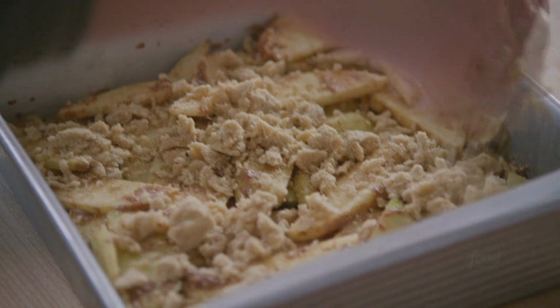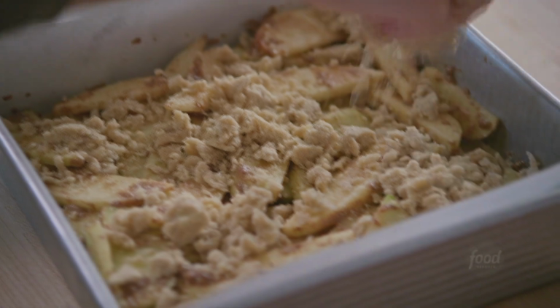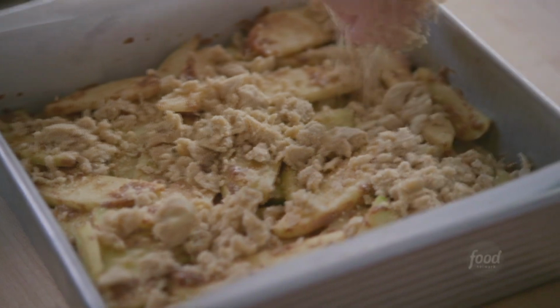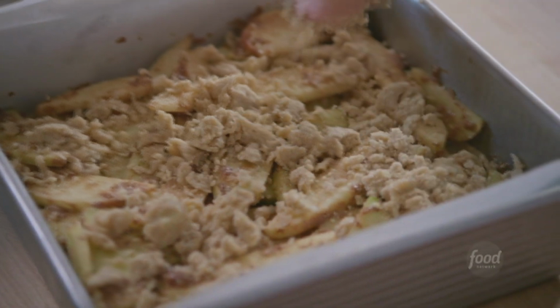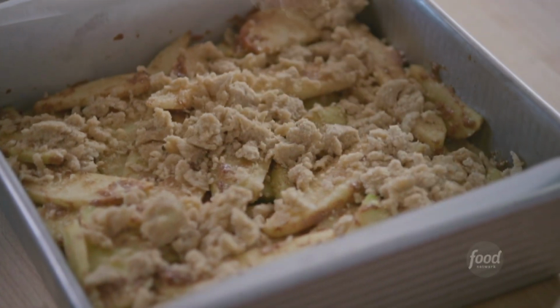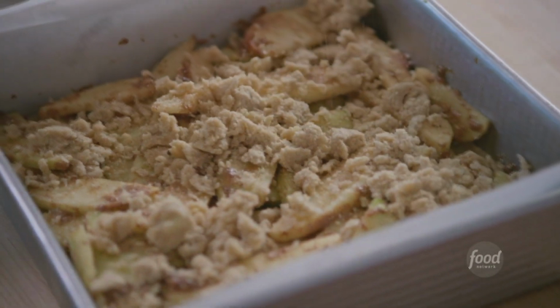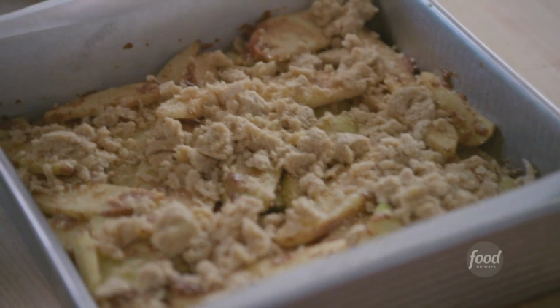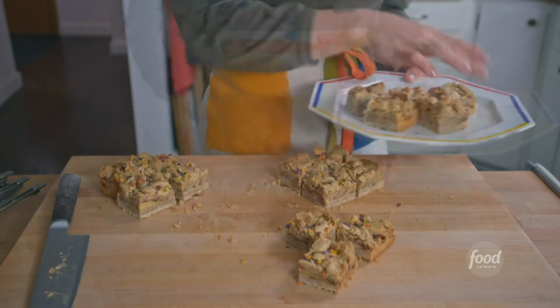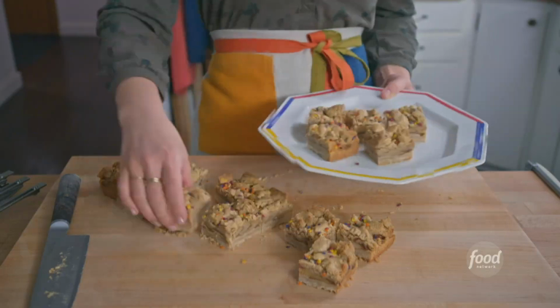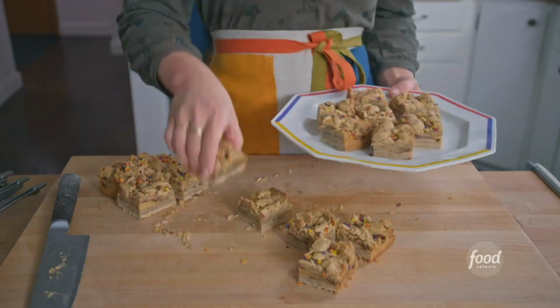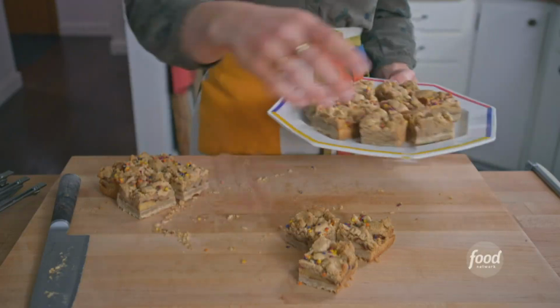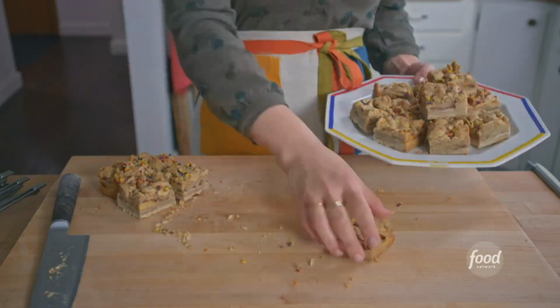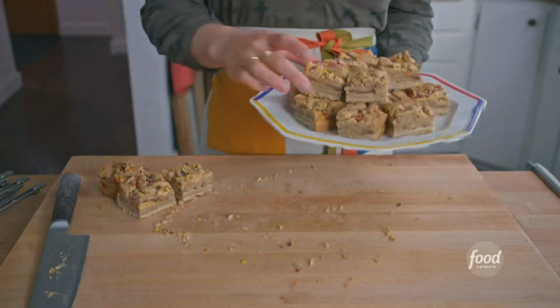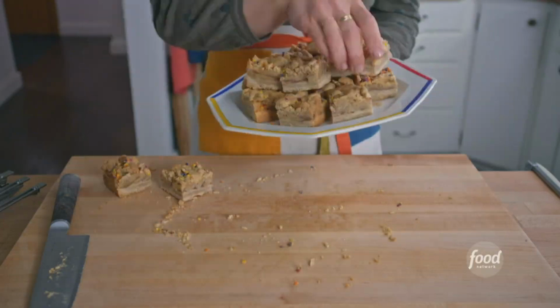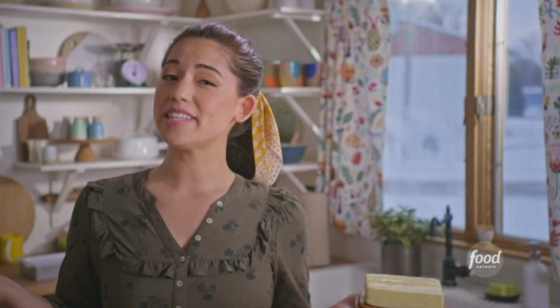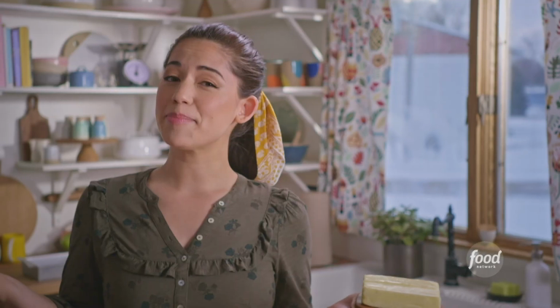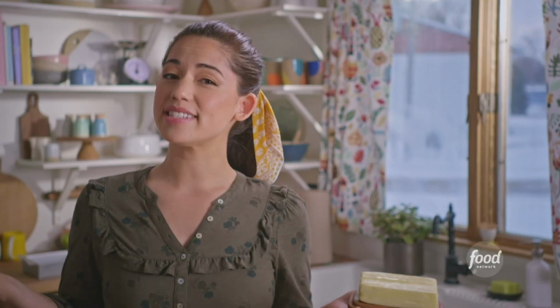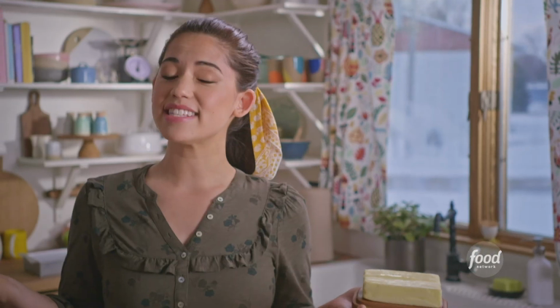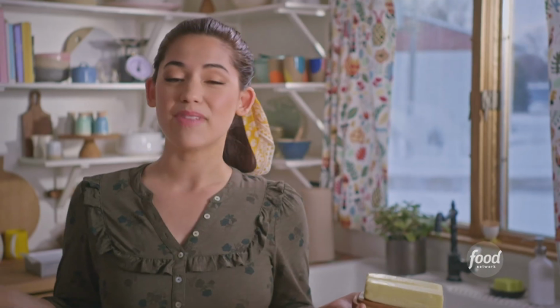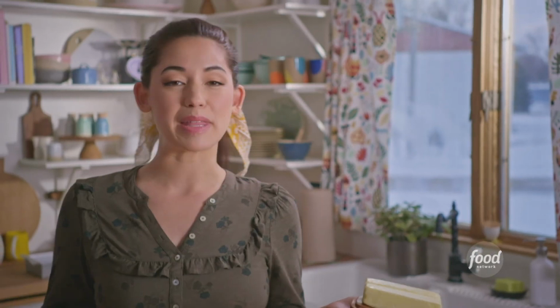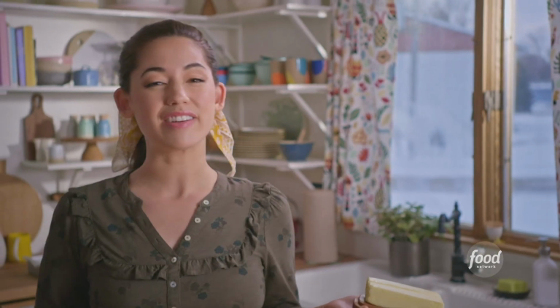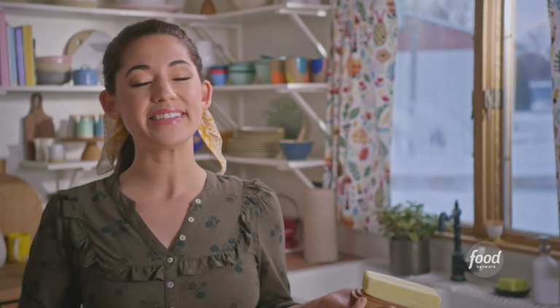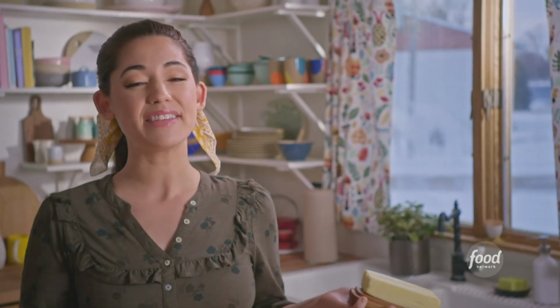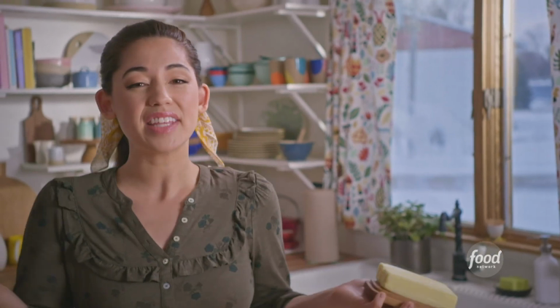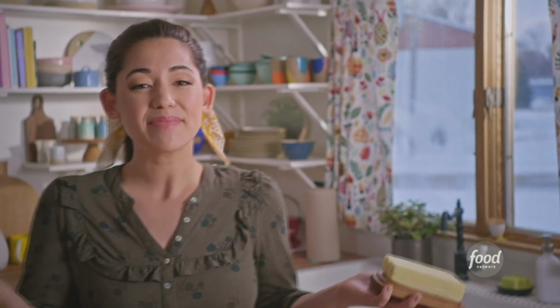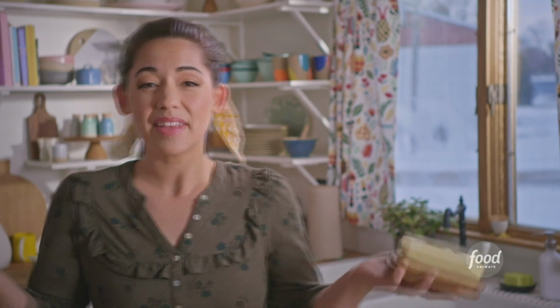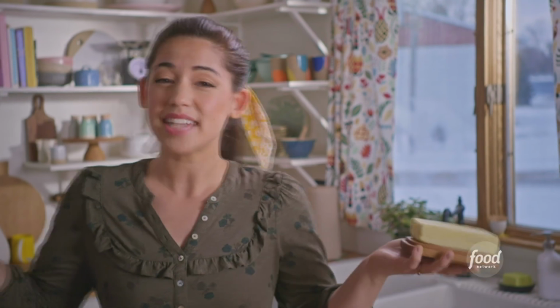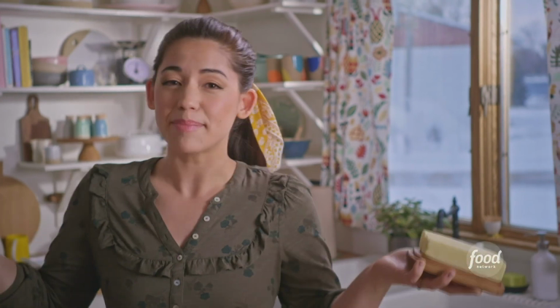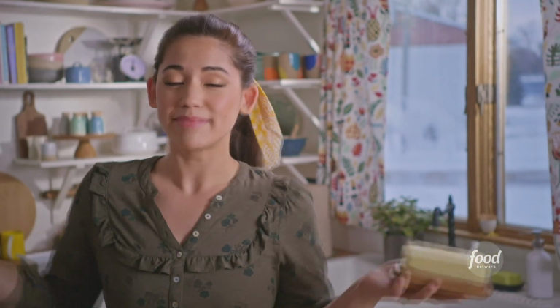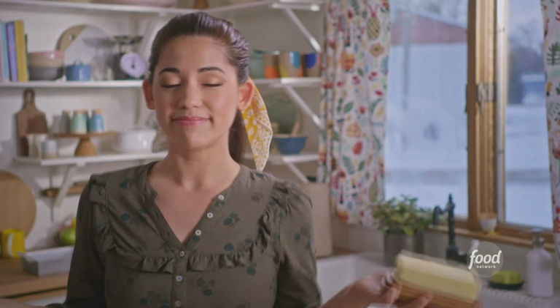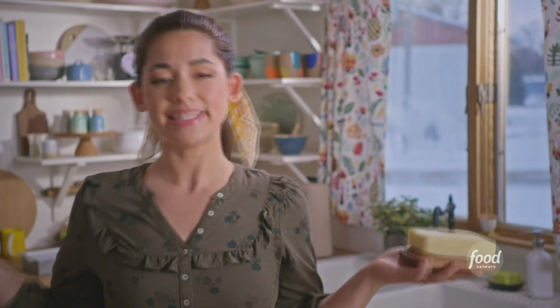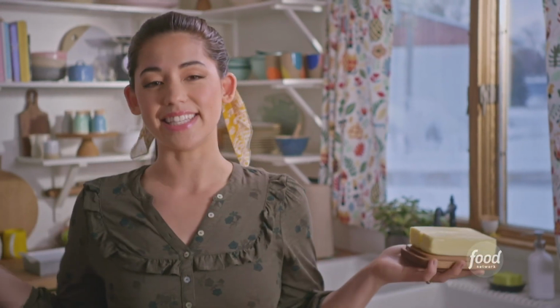Halva apple pie bars. It's a three-step process: I'll make the crust, the filling, and the top. Easy.